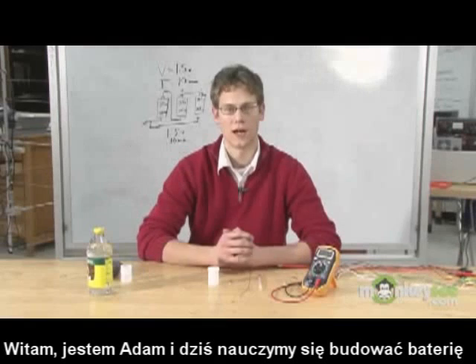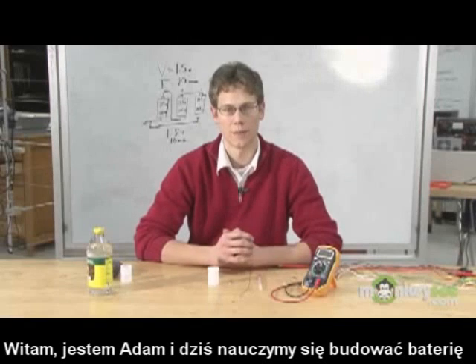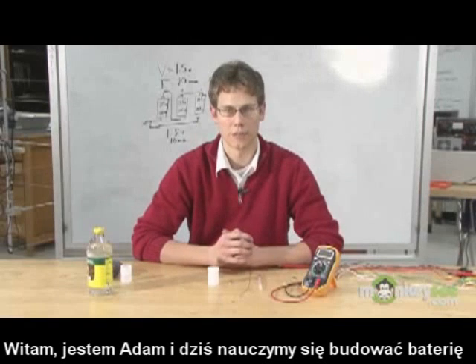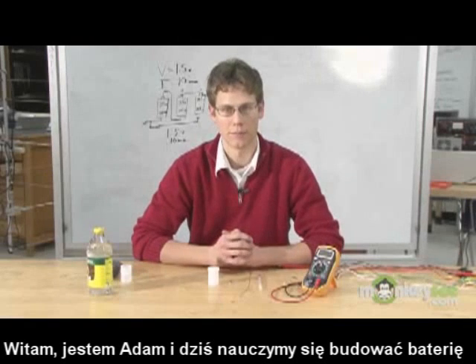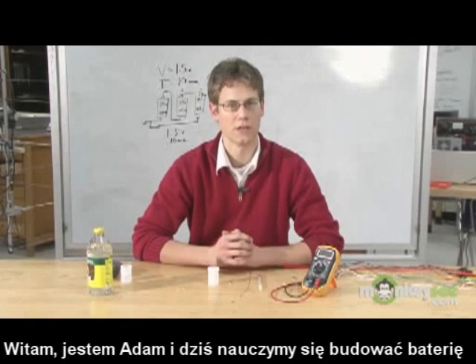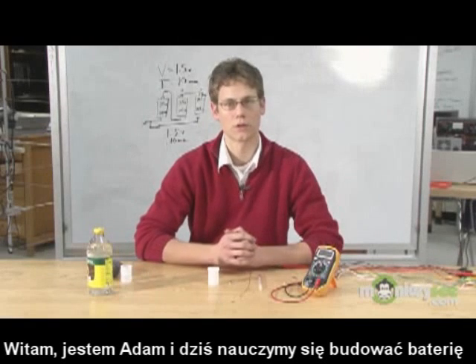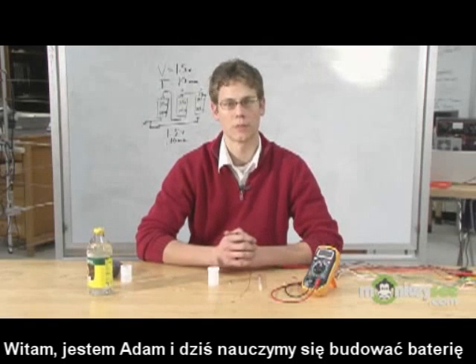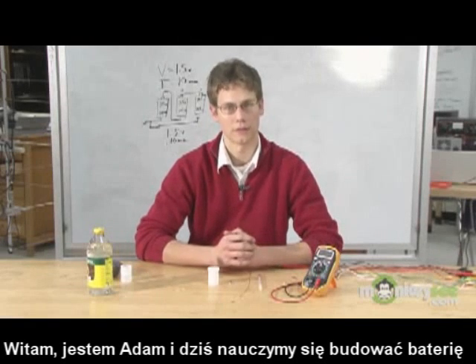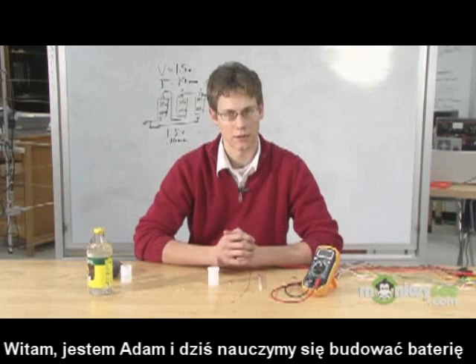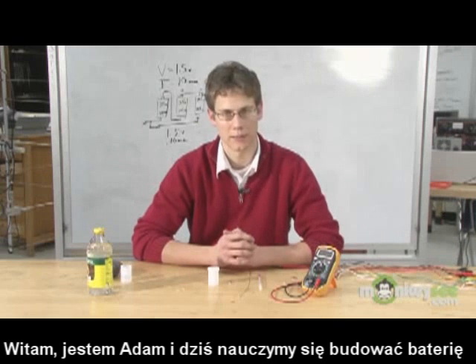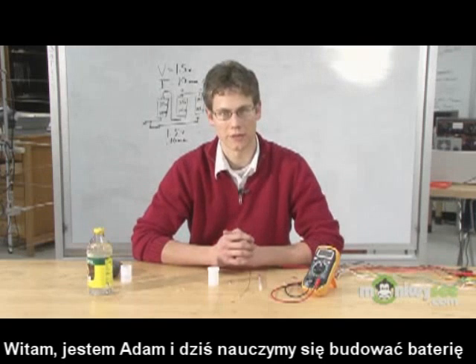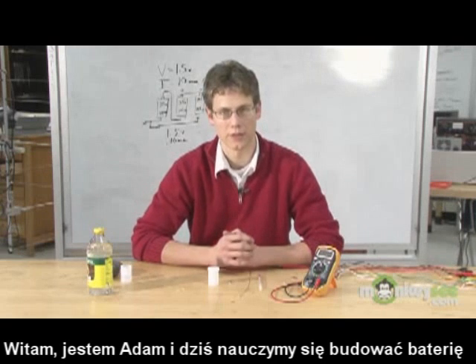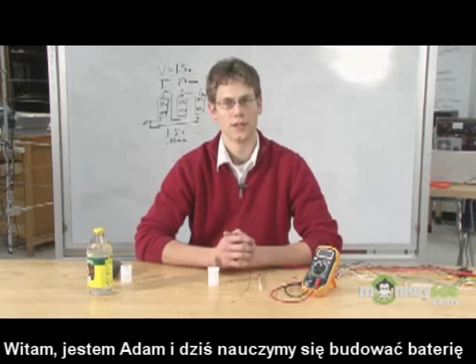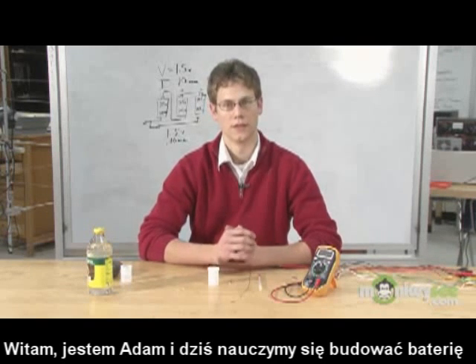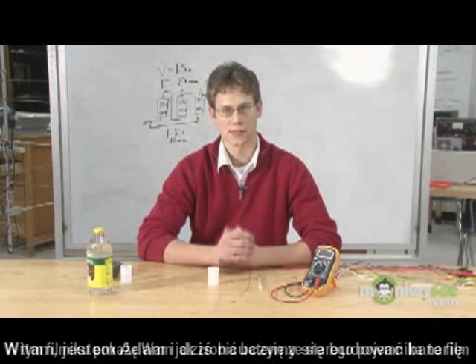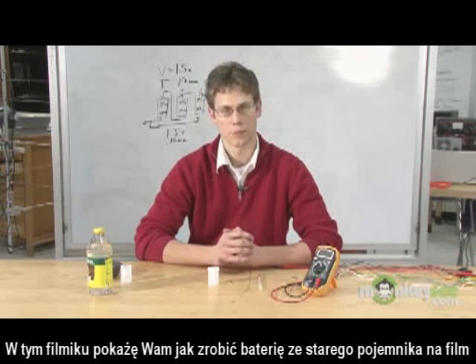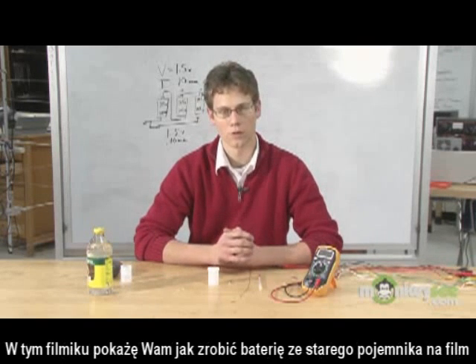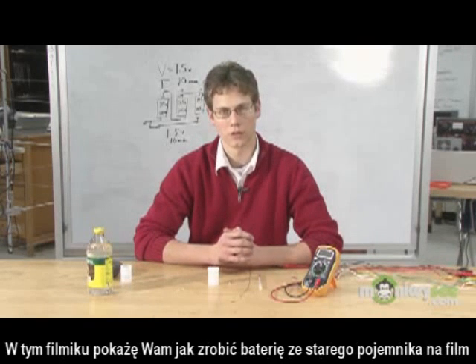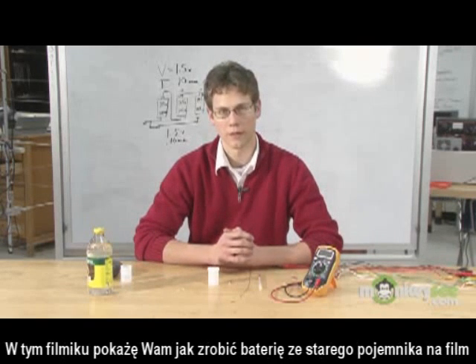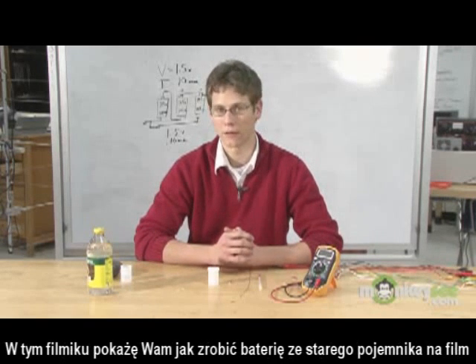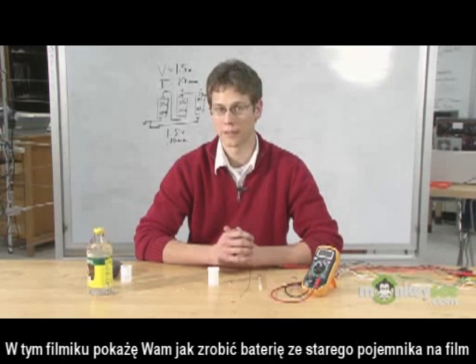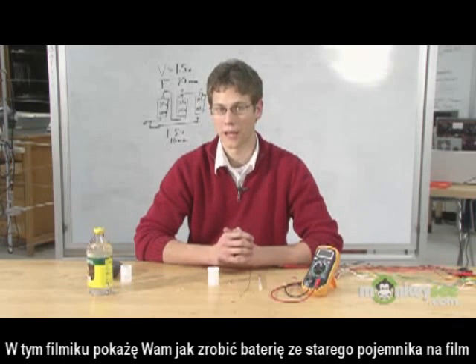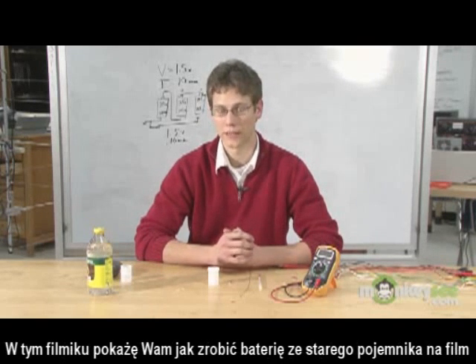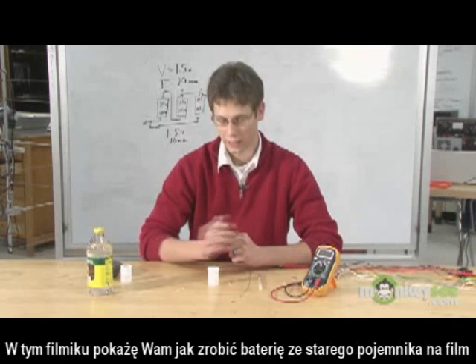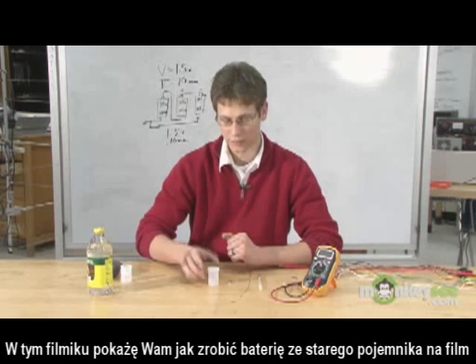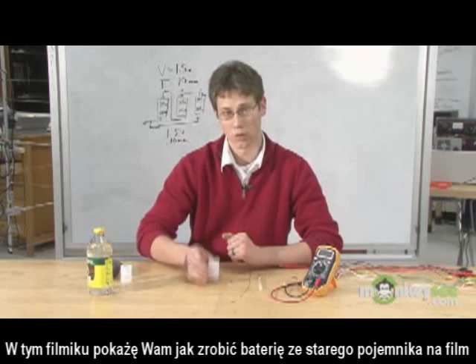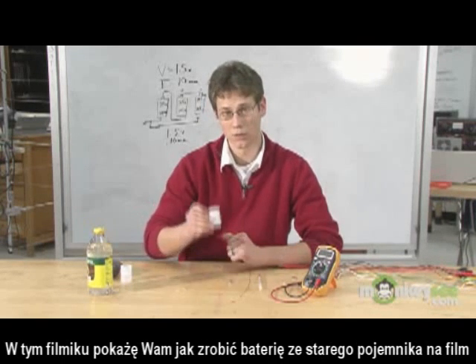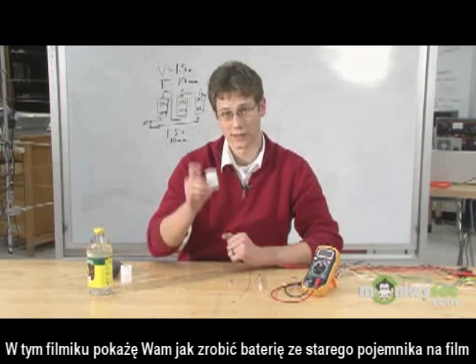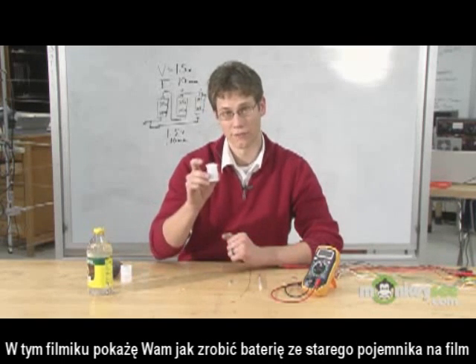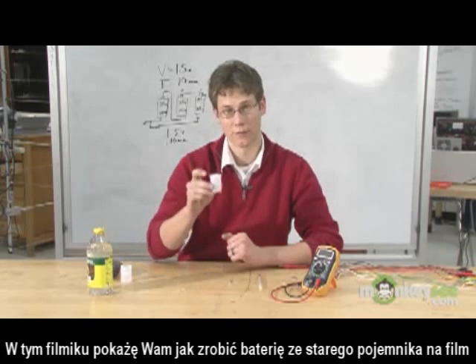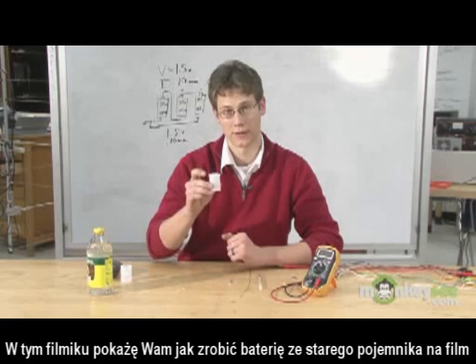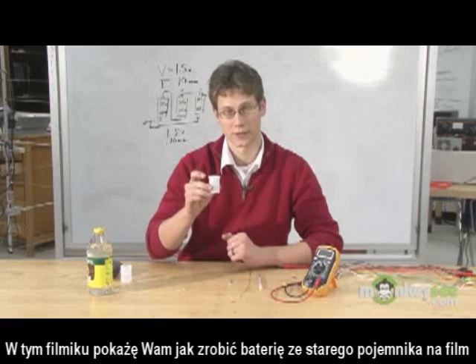Hi, I'm Adam Kemp, and today we're learning about how to make a battery. In this clip, we're going to learn about how to make a battery out of an old-style film canister.